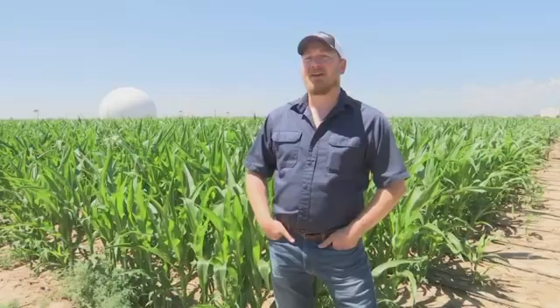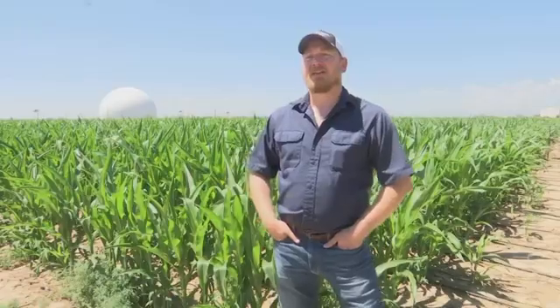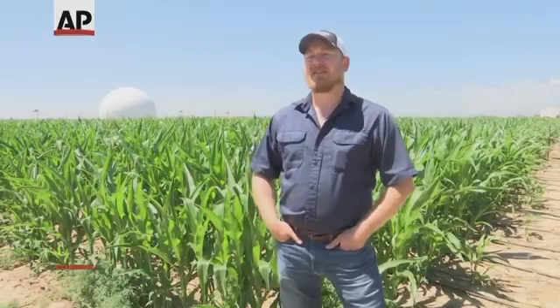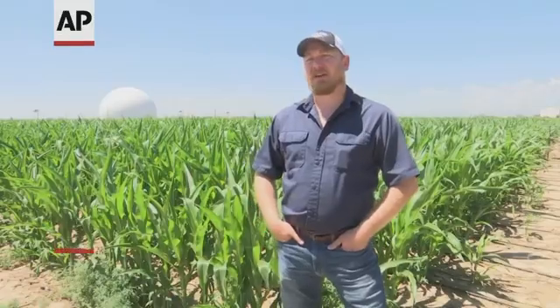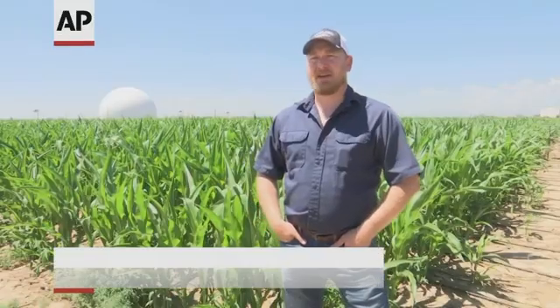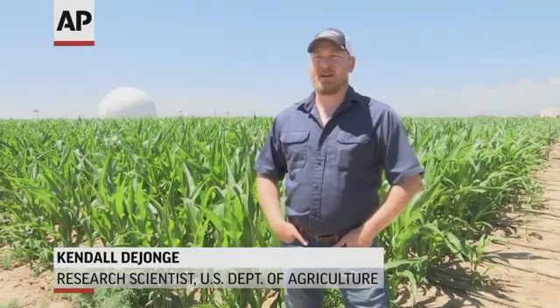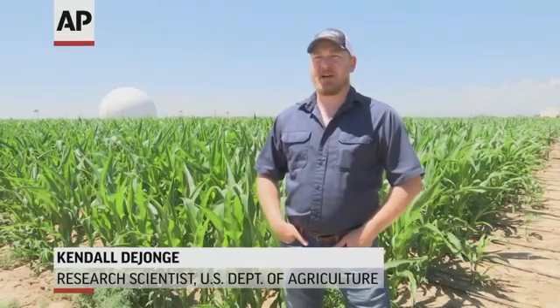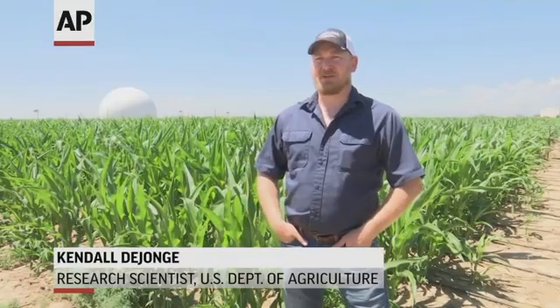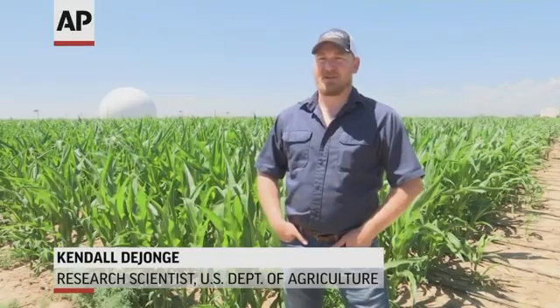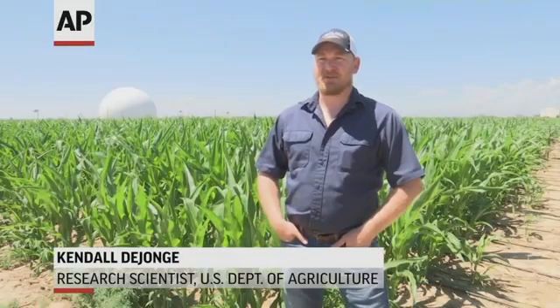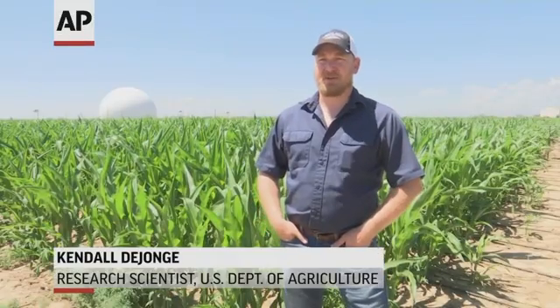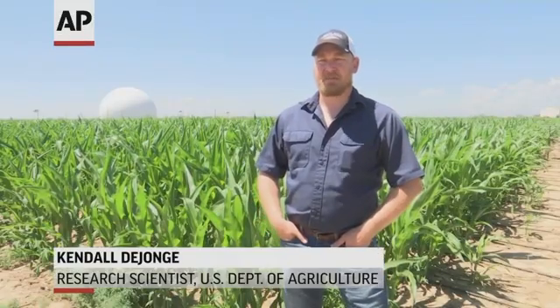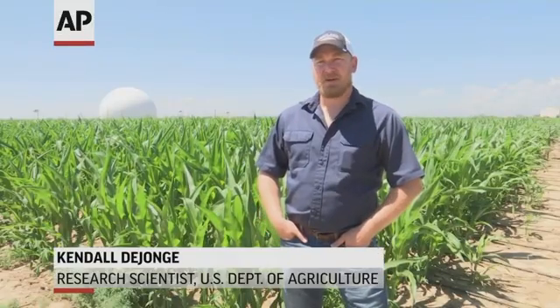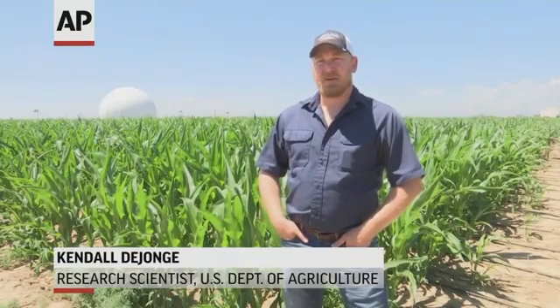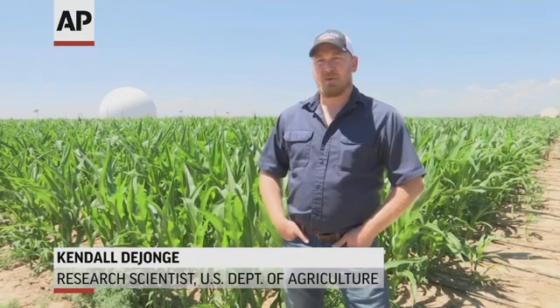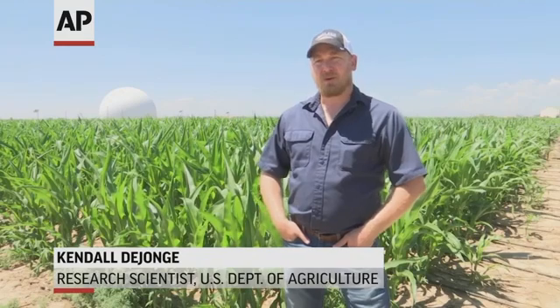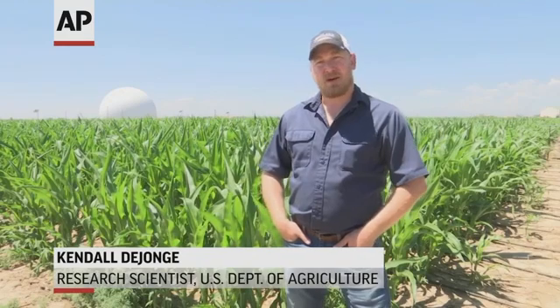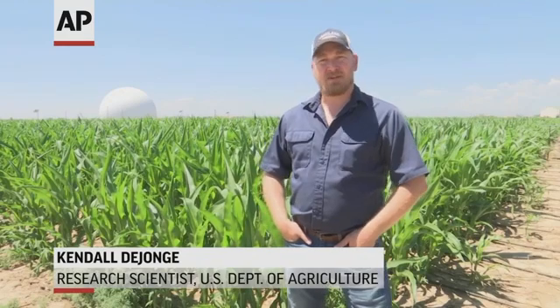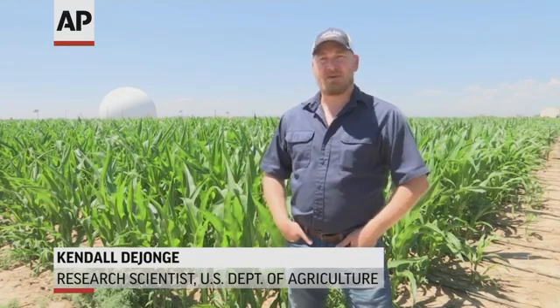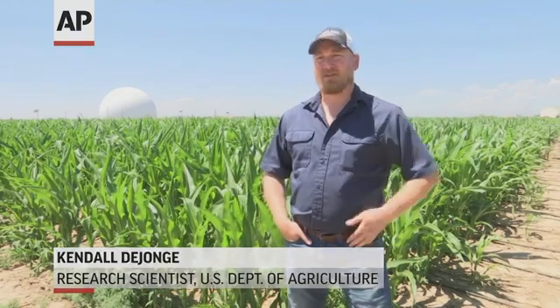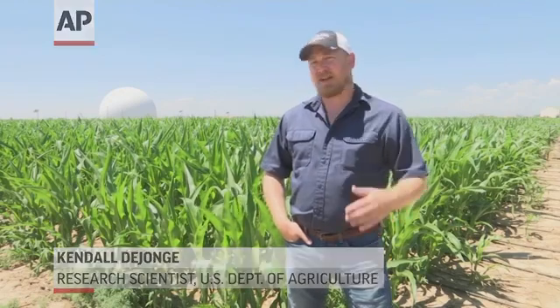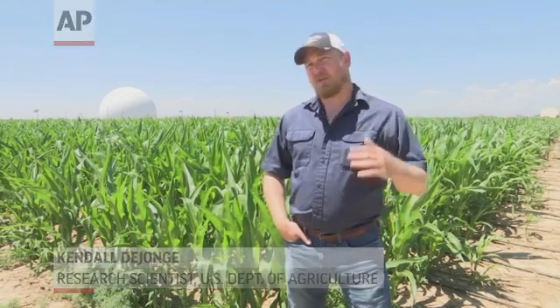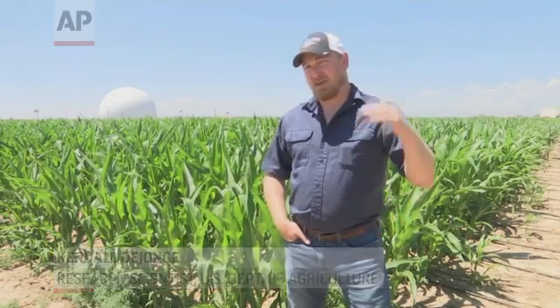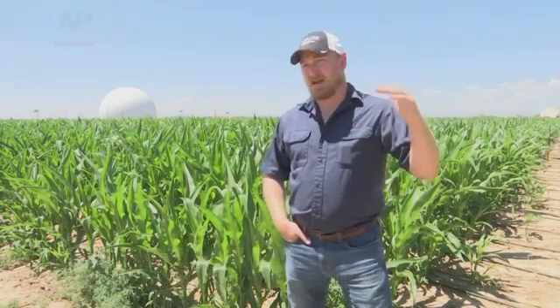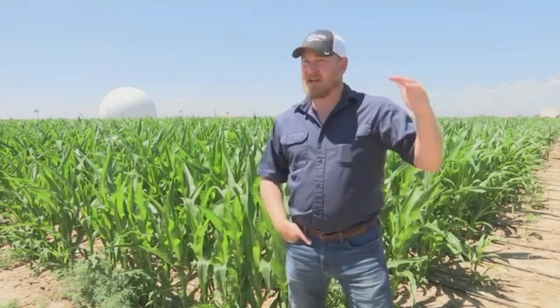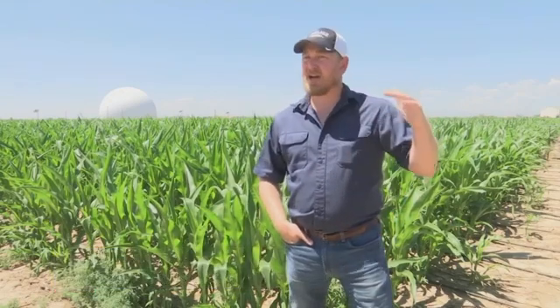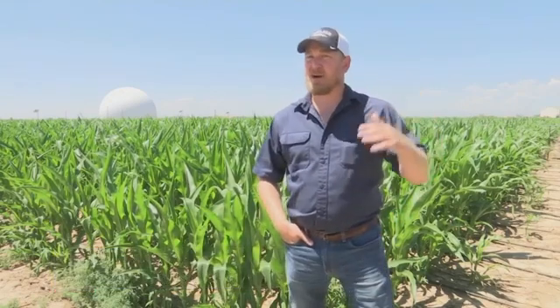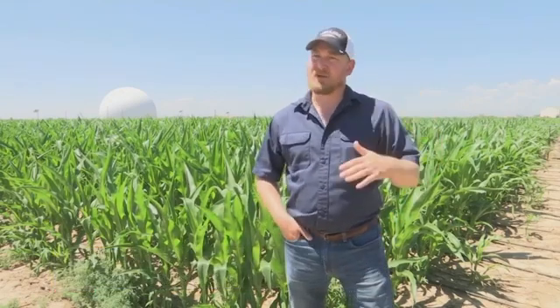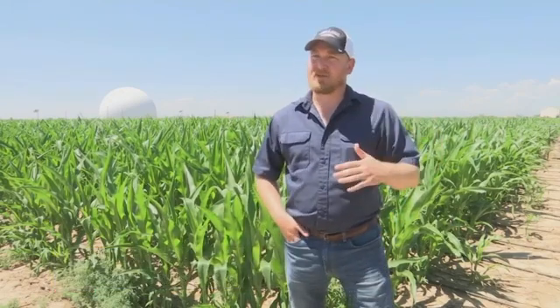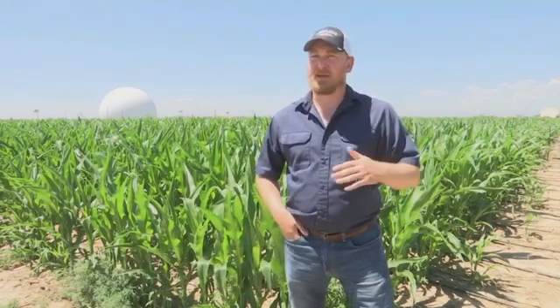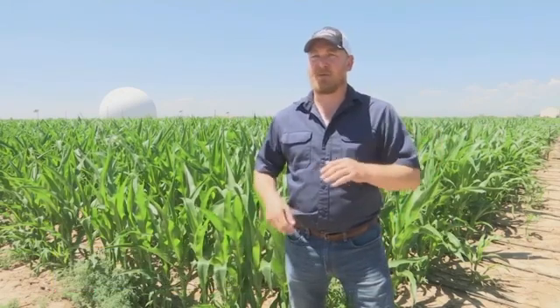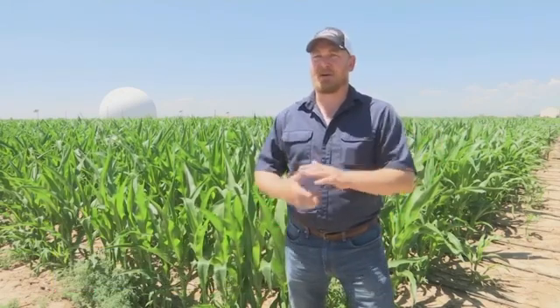This is a limited irrigation research farm where we're trying to understand how we can maintain high crop yields with less water.